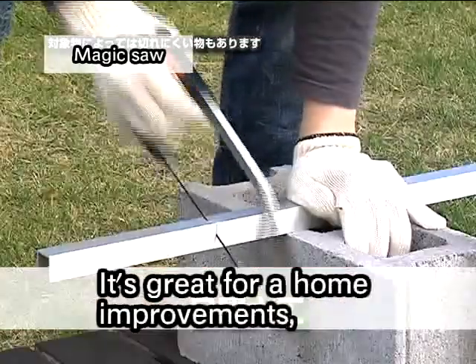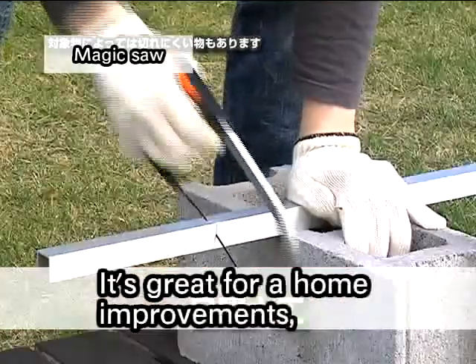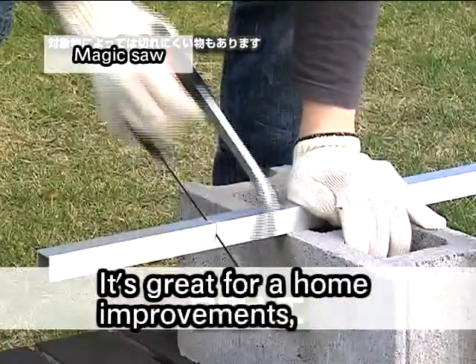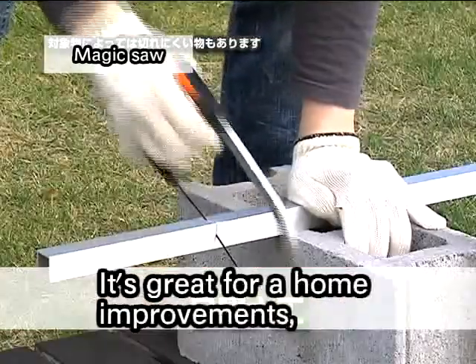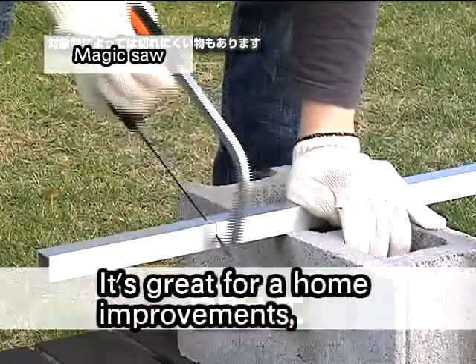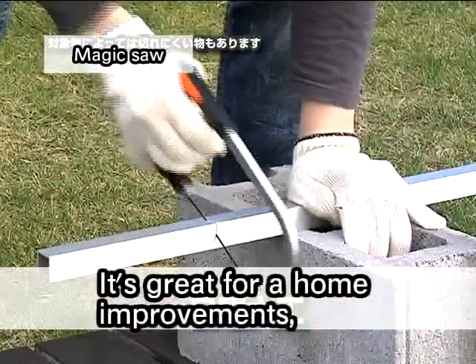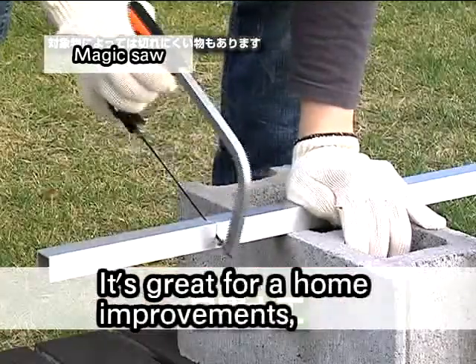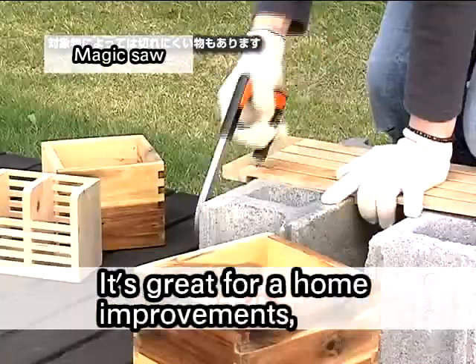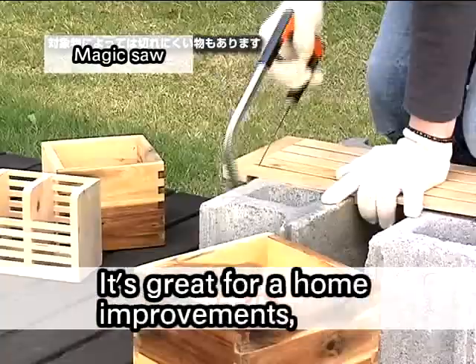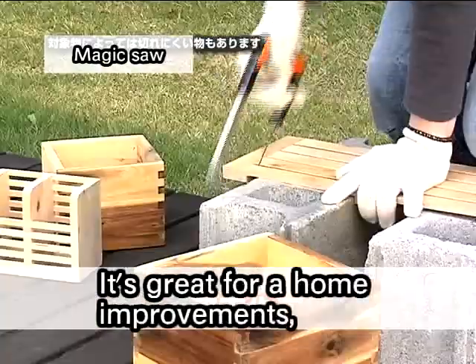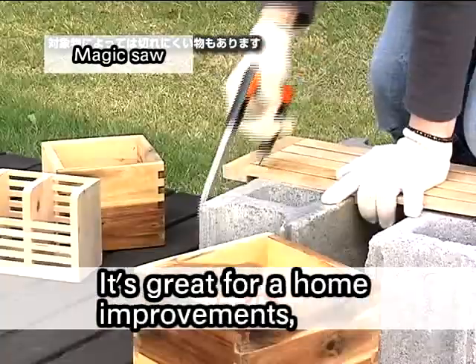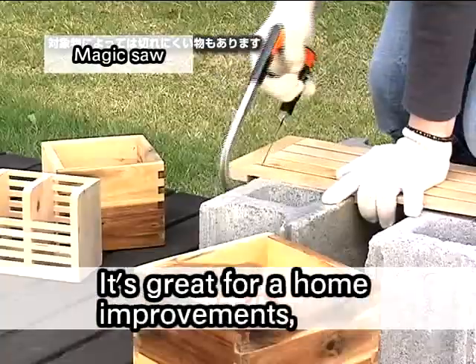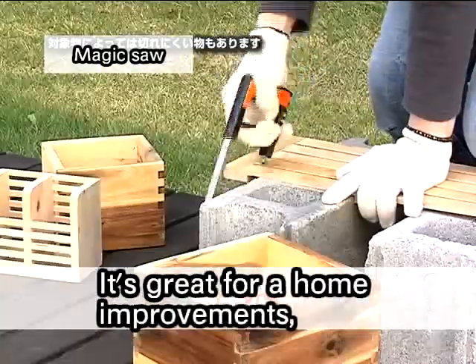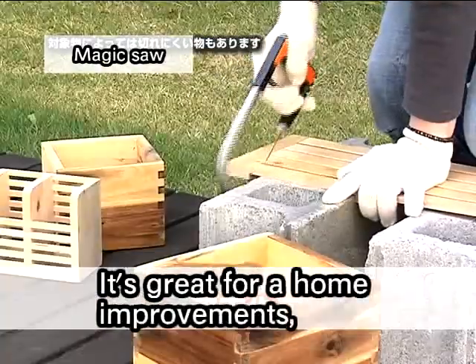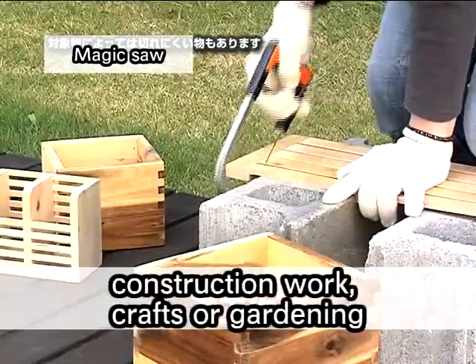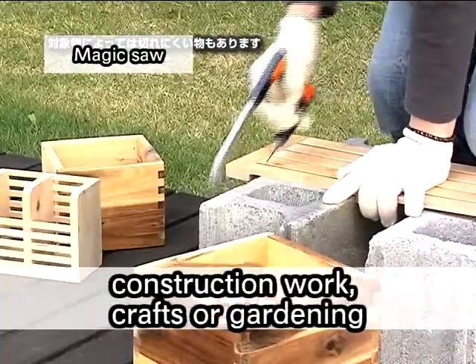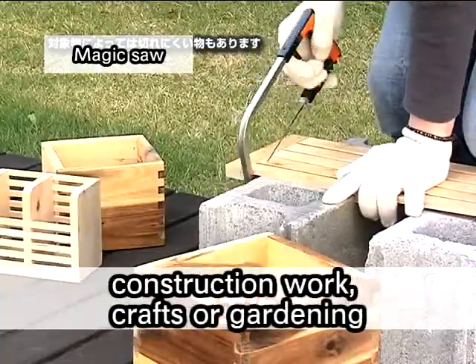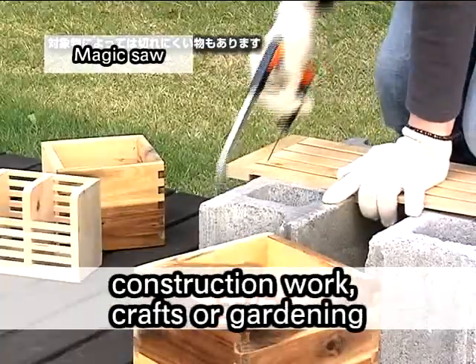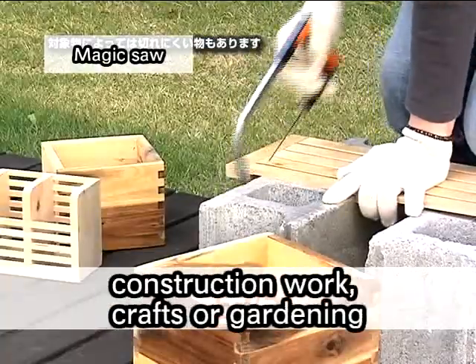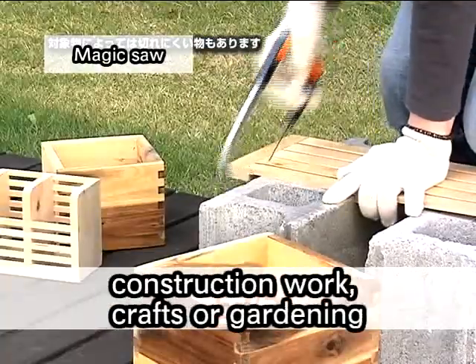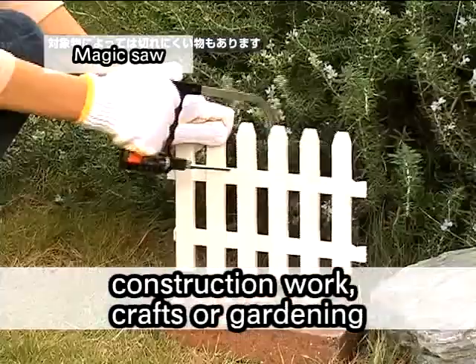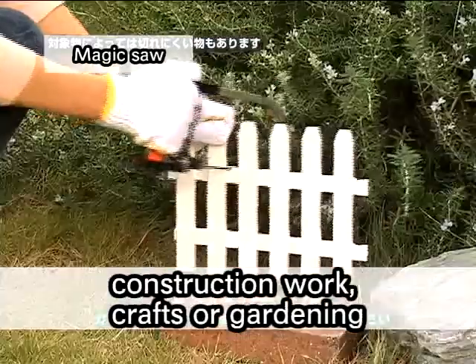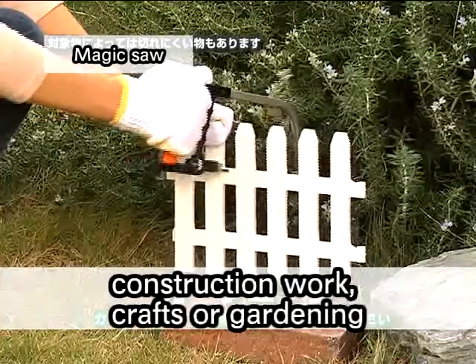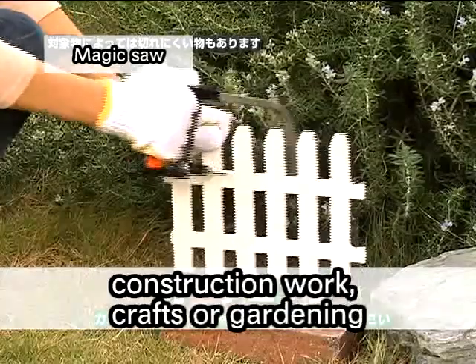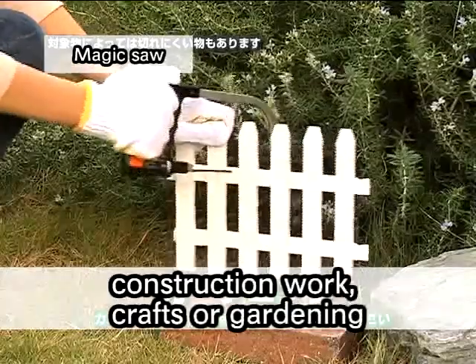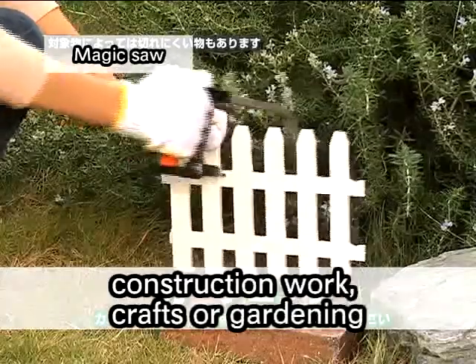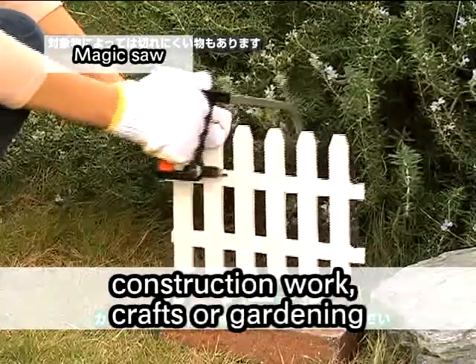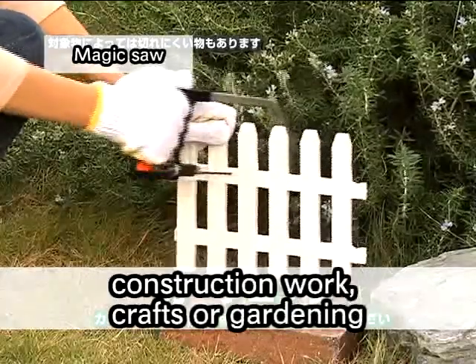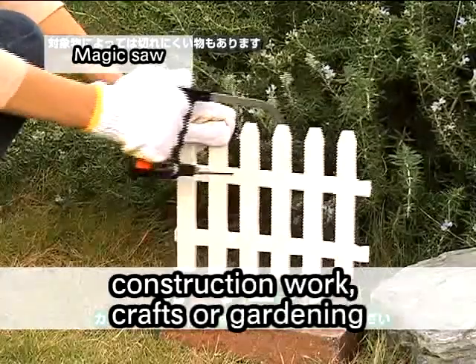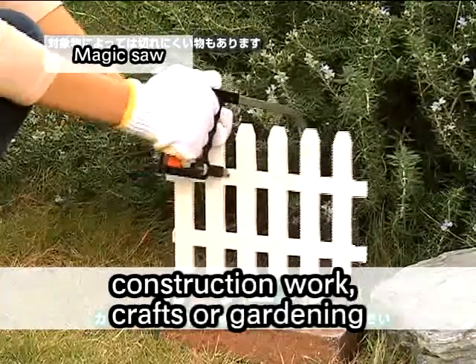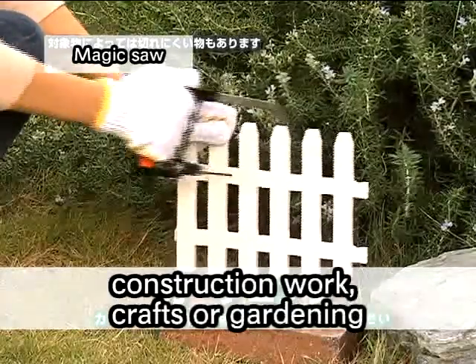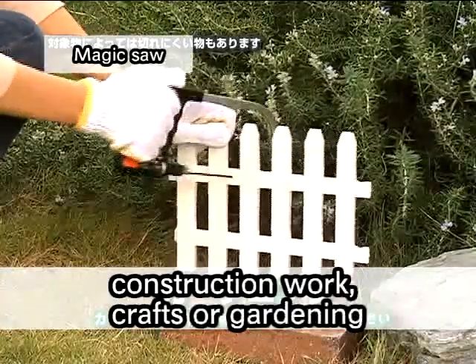Even a plastic case or a carpet is no problem with the magic saw. It's great for home improvements, construction work, crafts, or gardening.